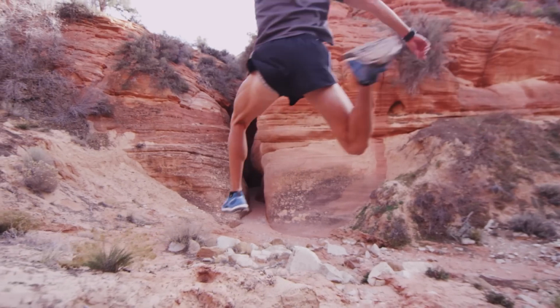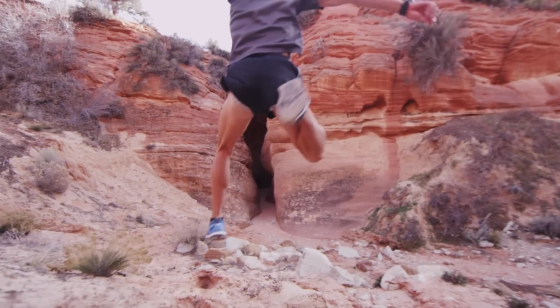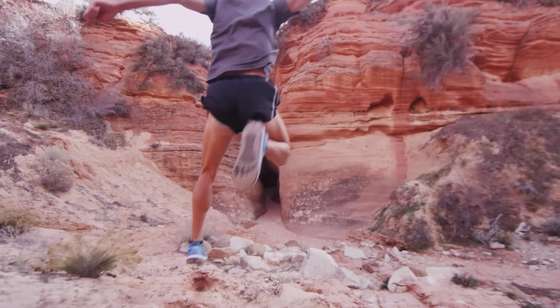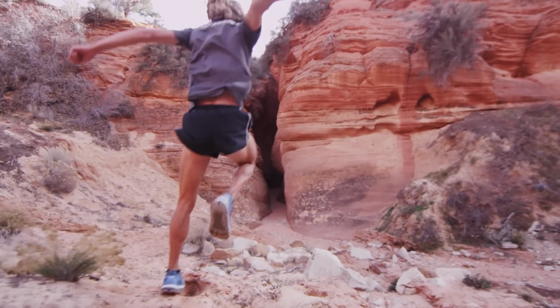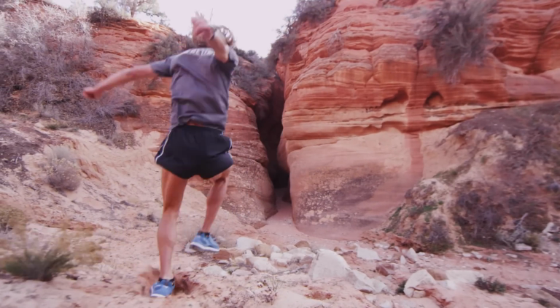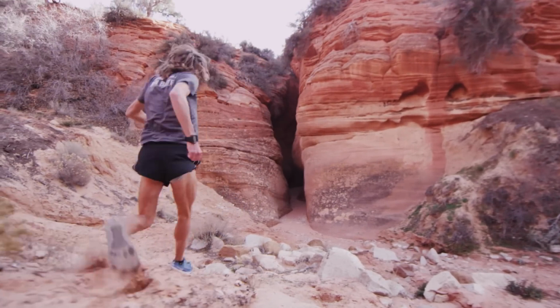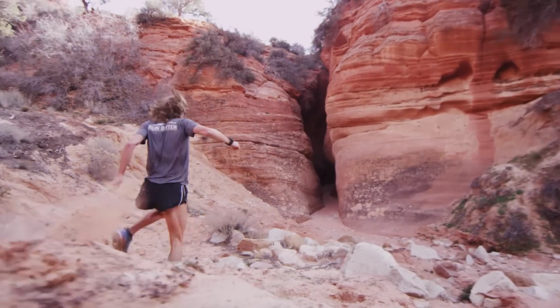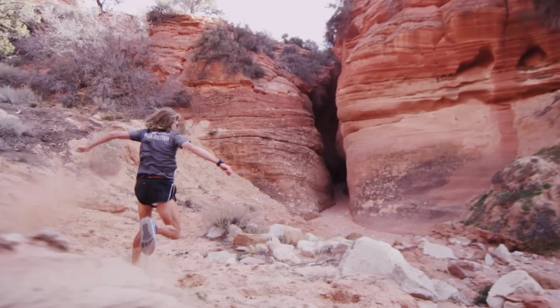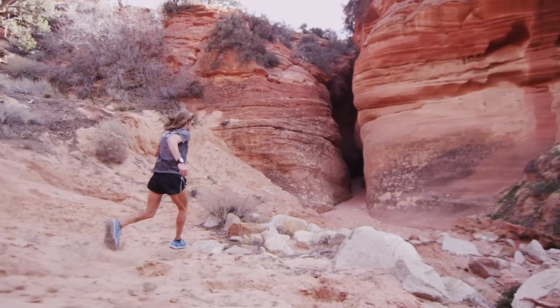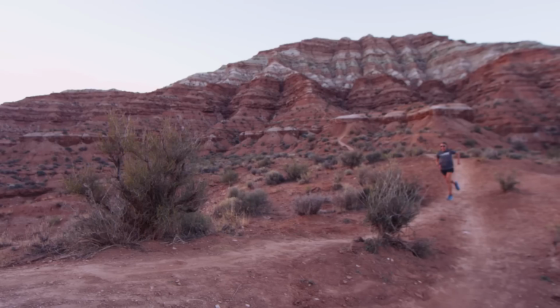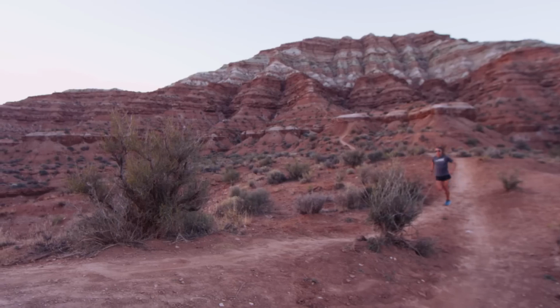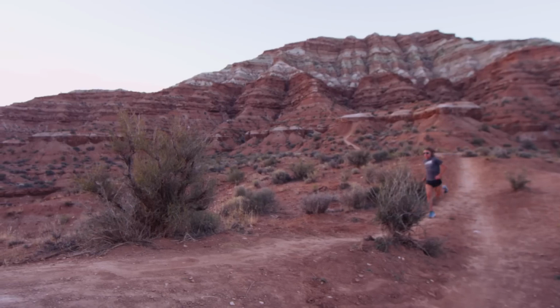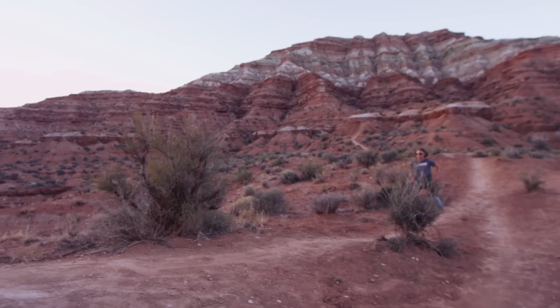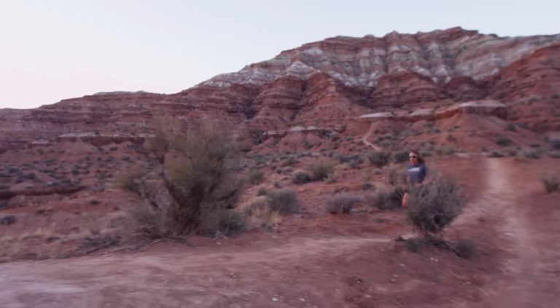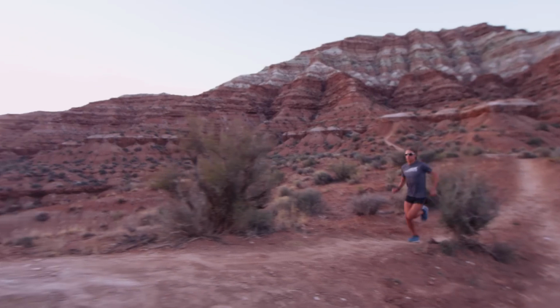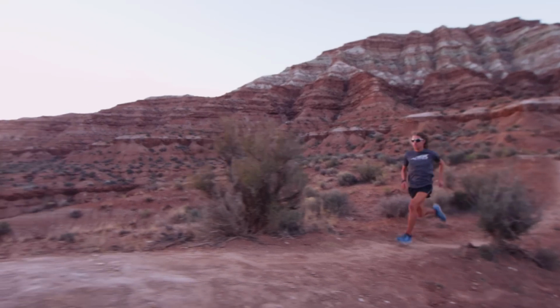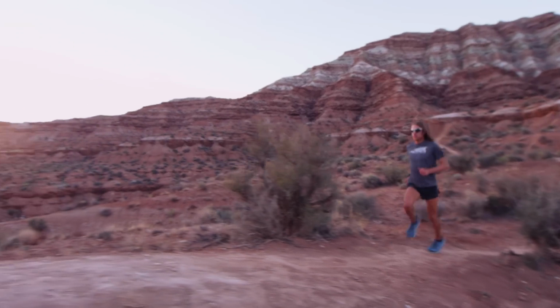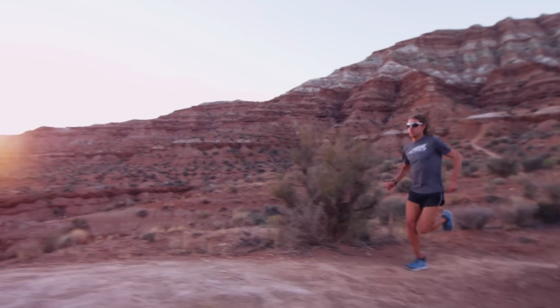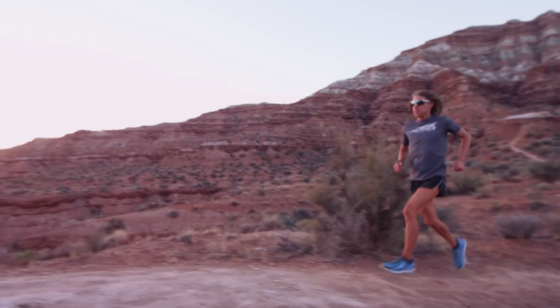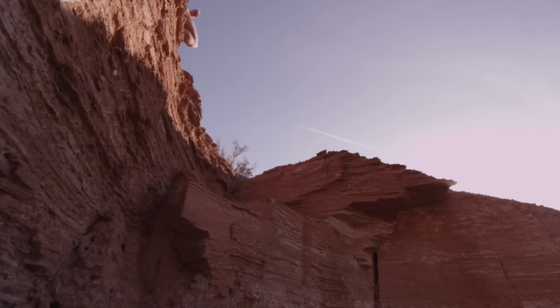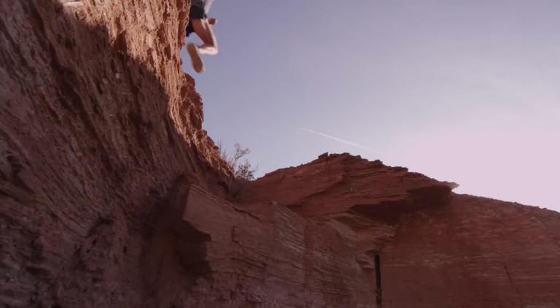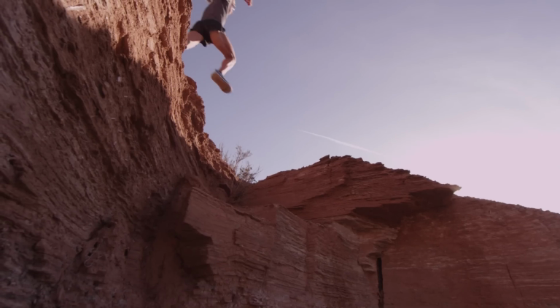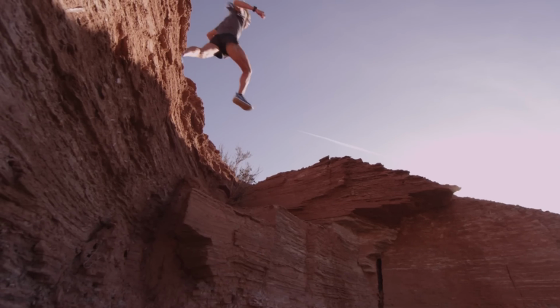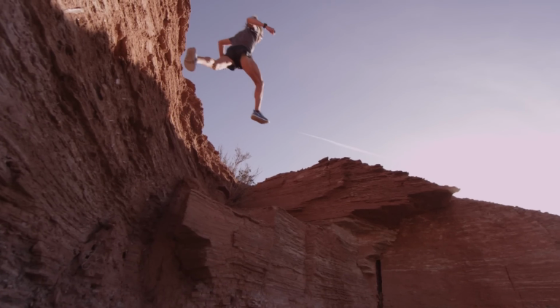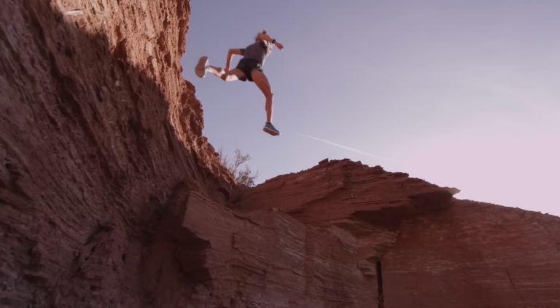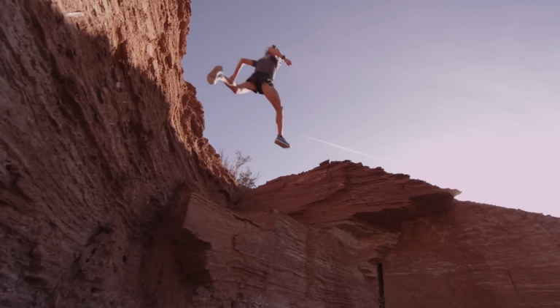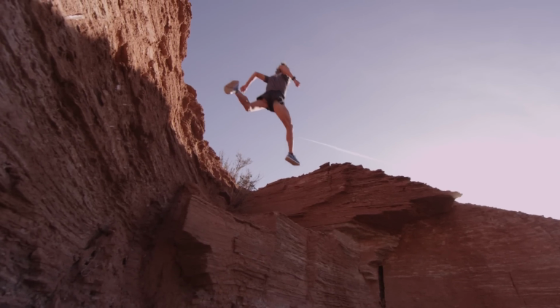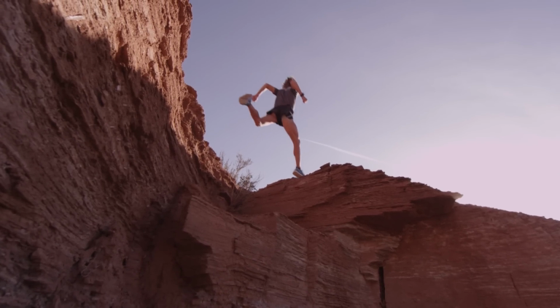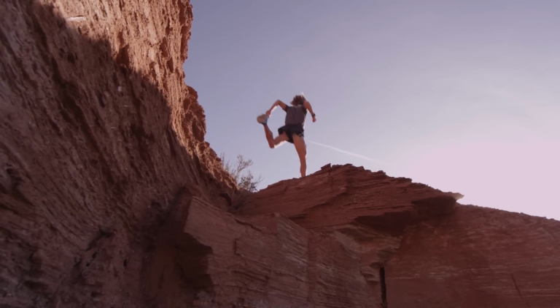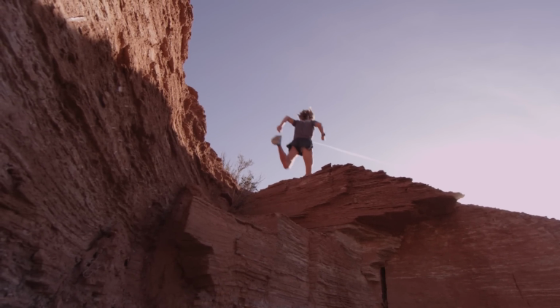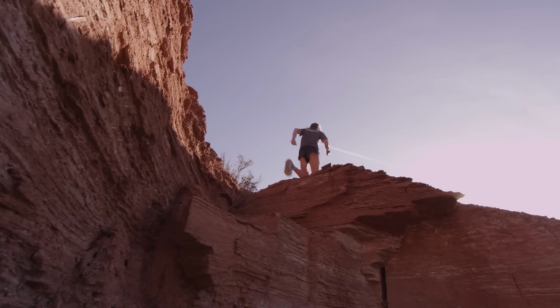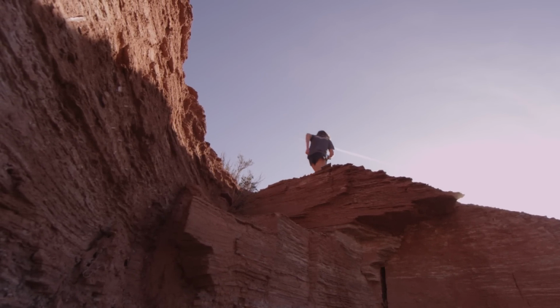It doesn't sacrifice the toe box. It doesn't sacrifice the zero drop. It's just what I like in a shoe, plus the extra comfort of the extra cushioning.